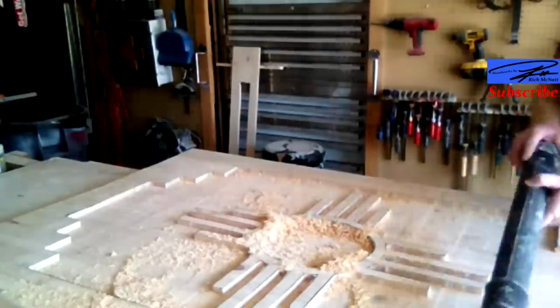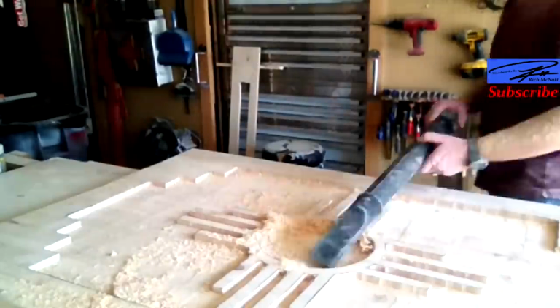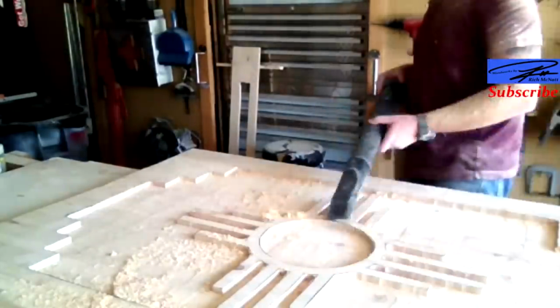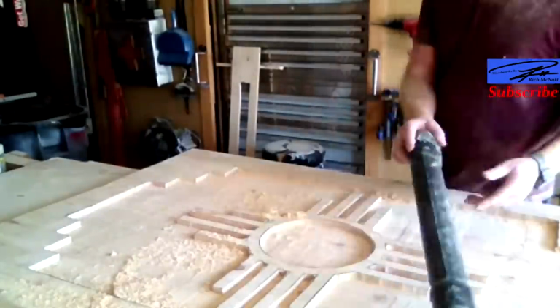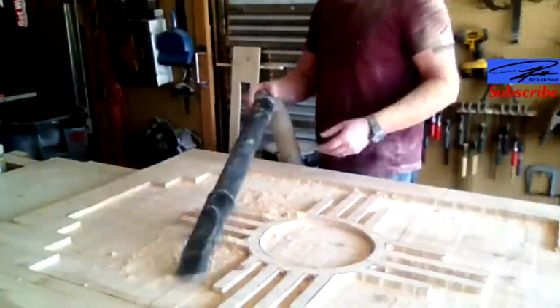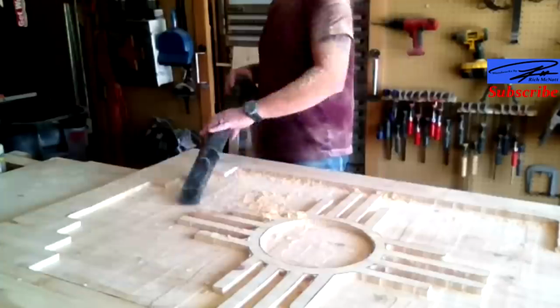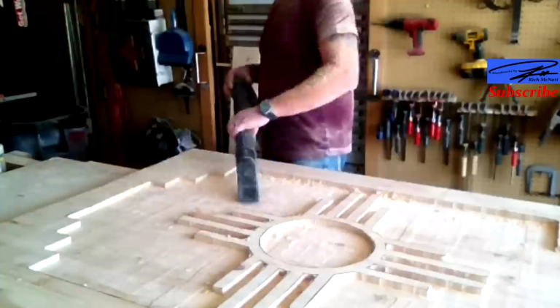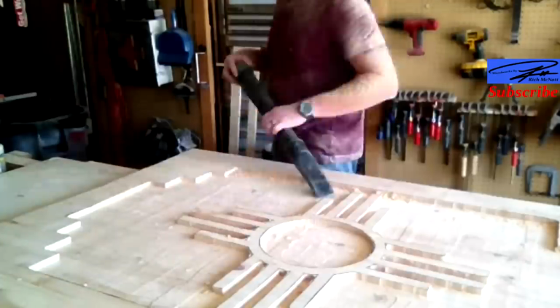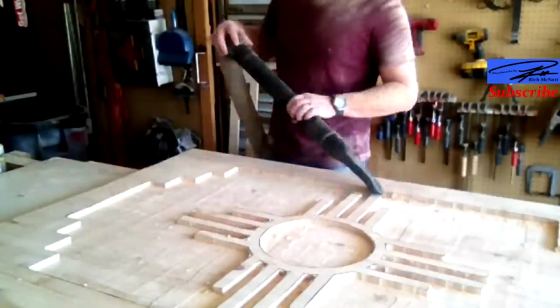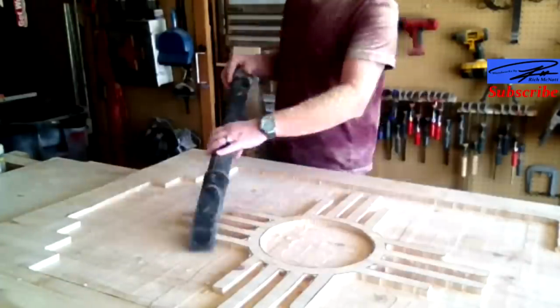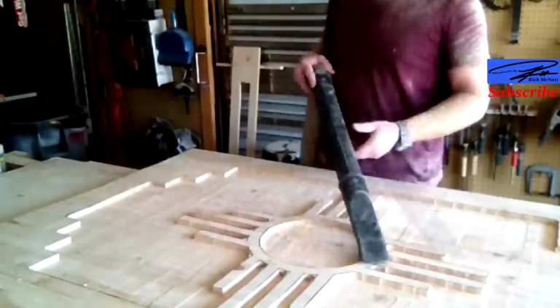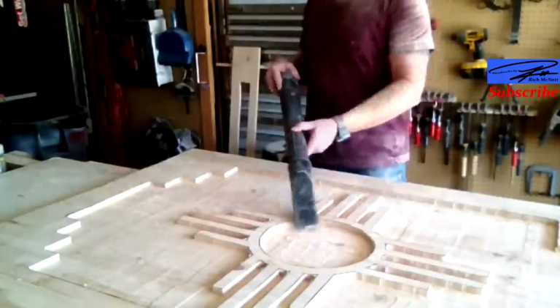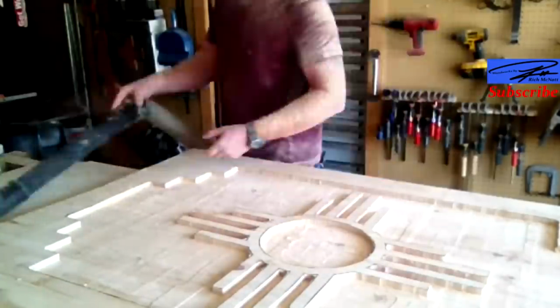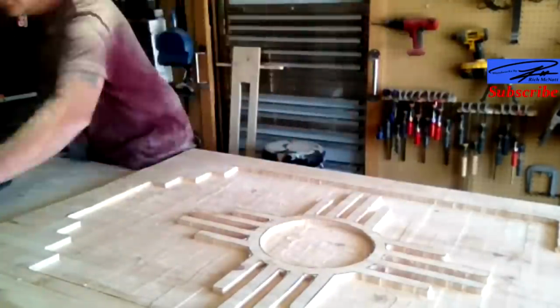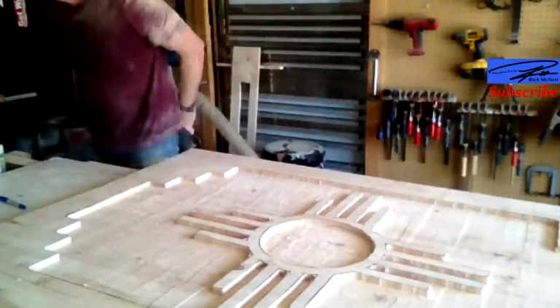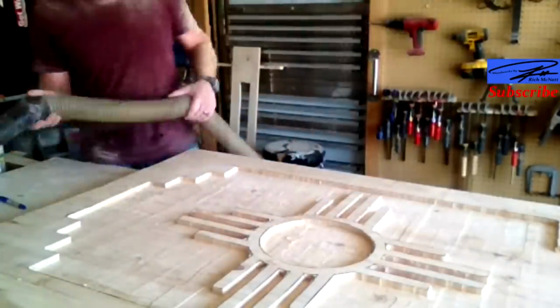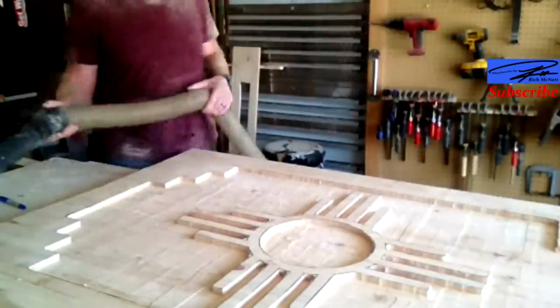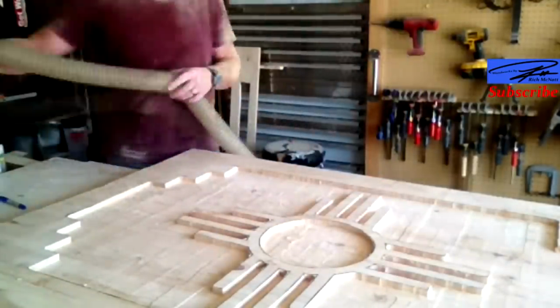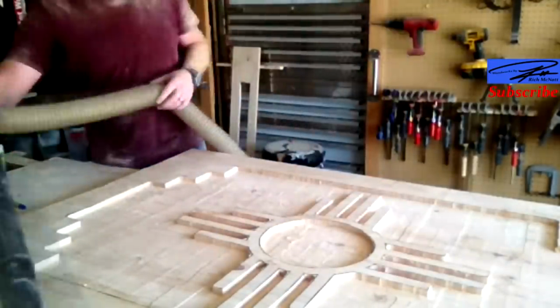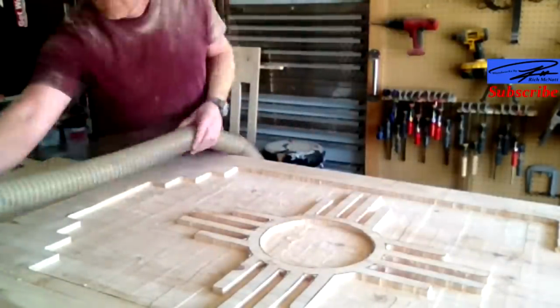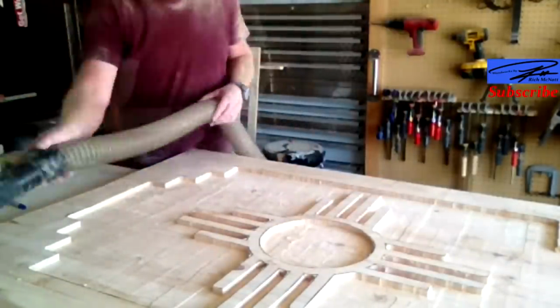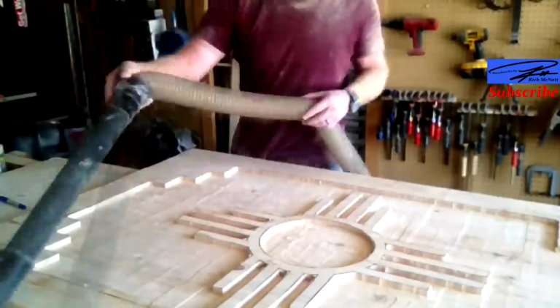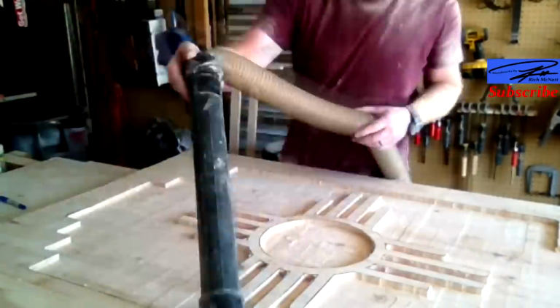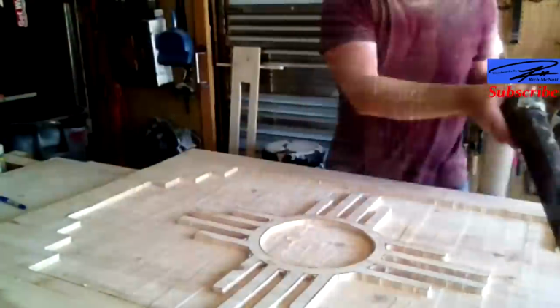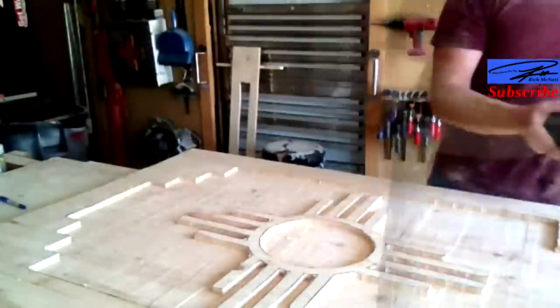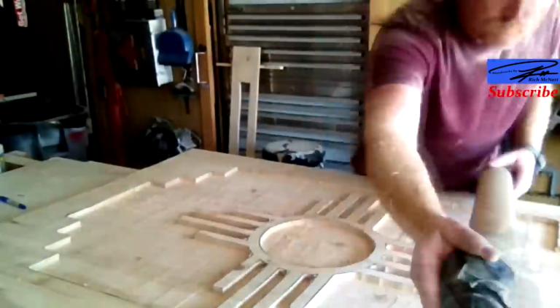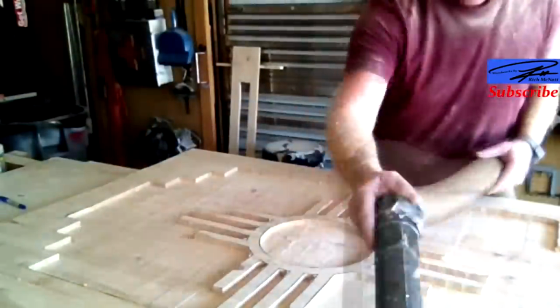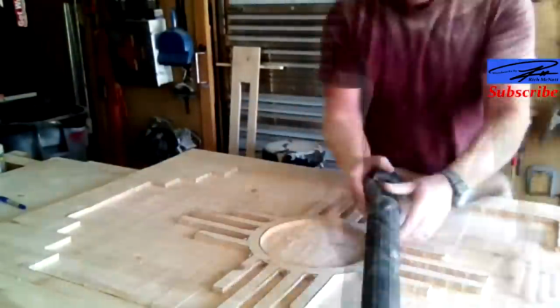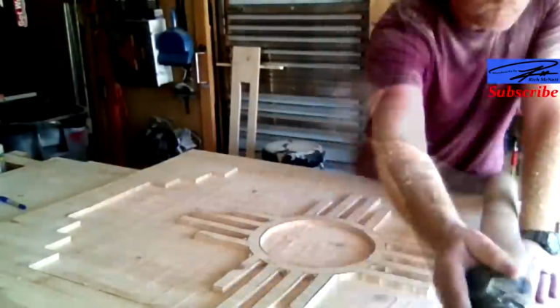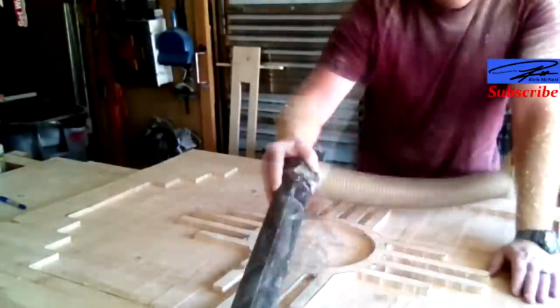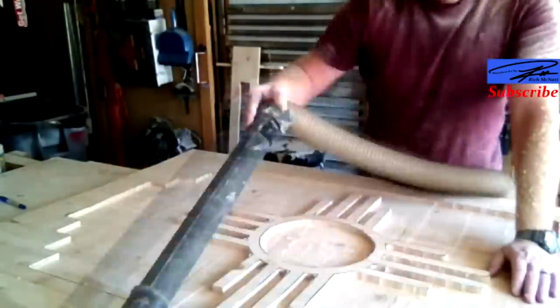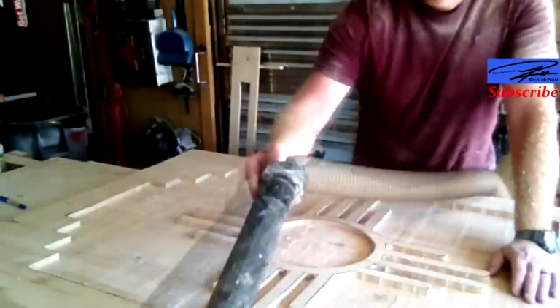As you can see, there's a whole lot of hogging out to do. There's the final design. A lot of clean up.